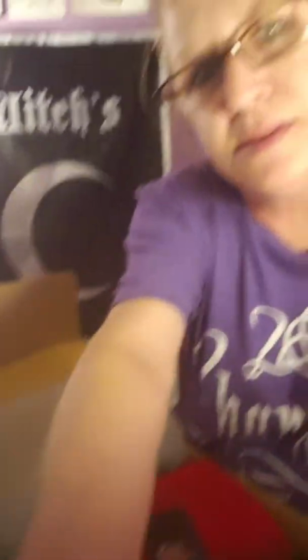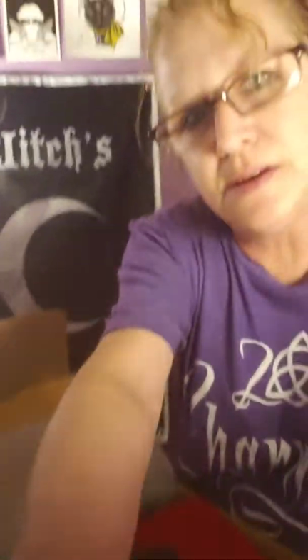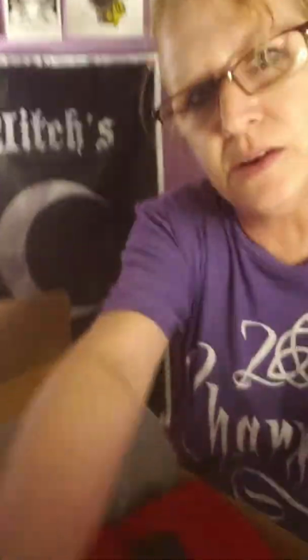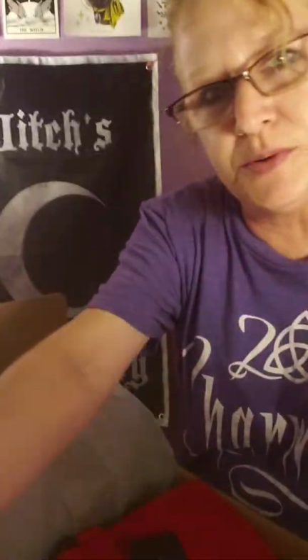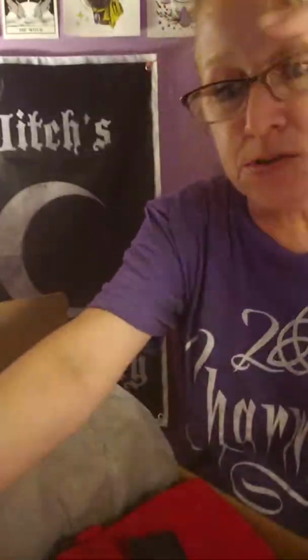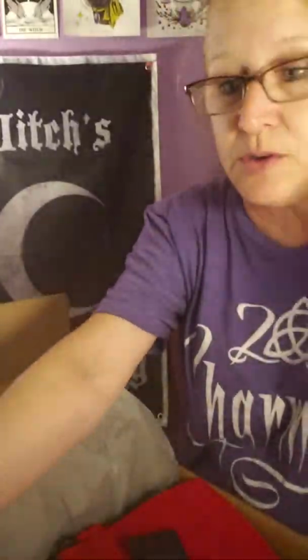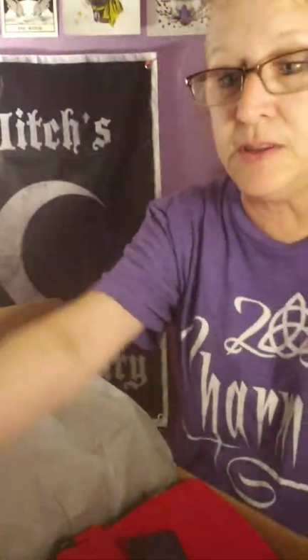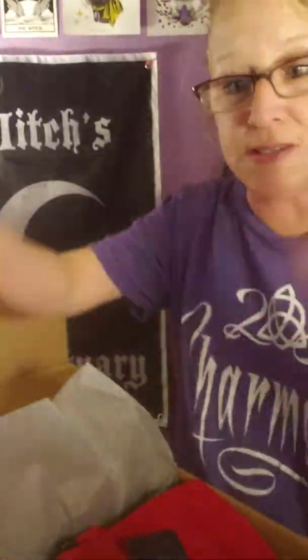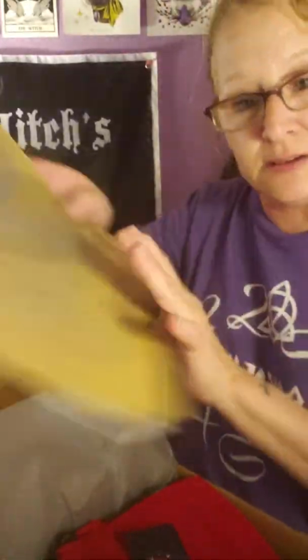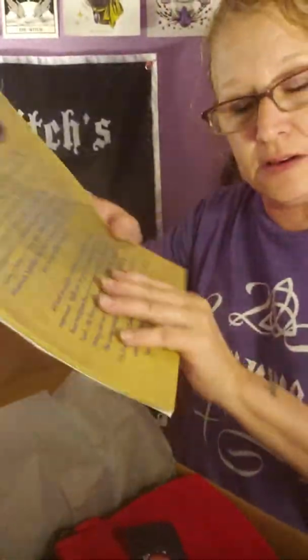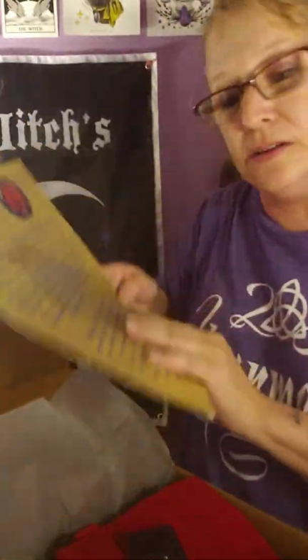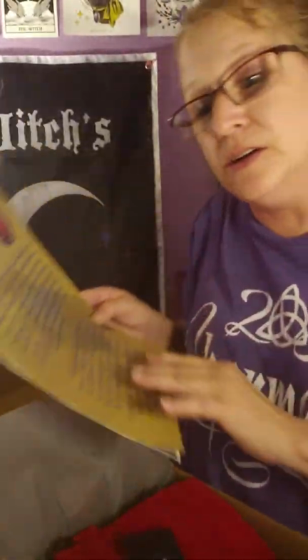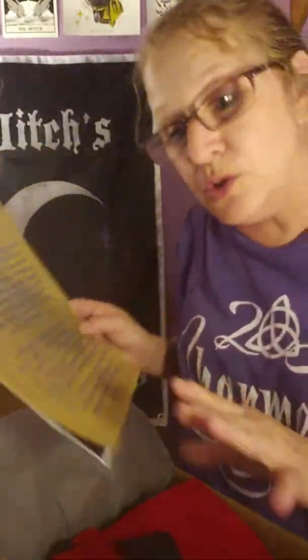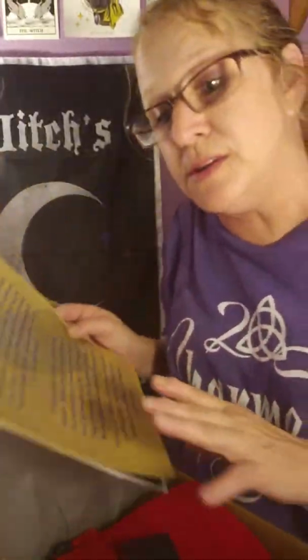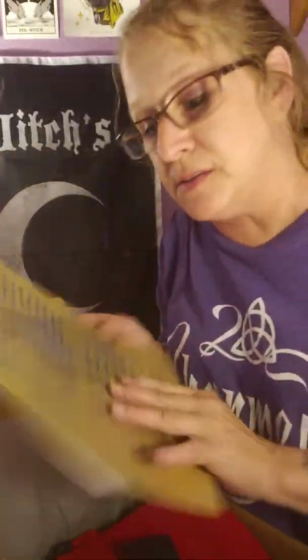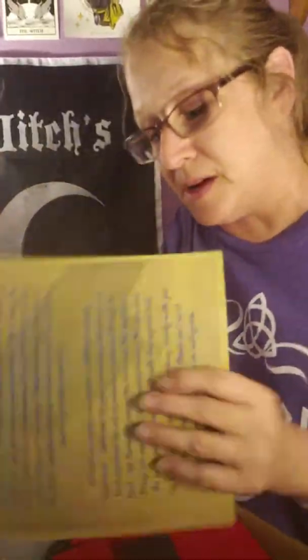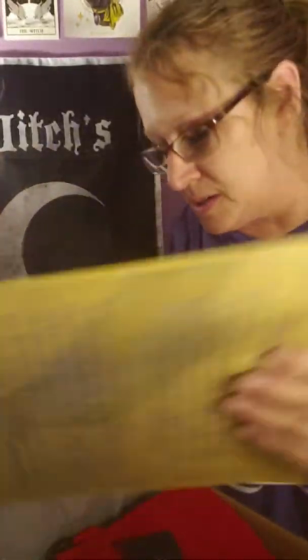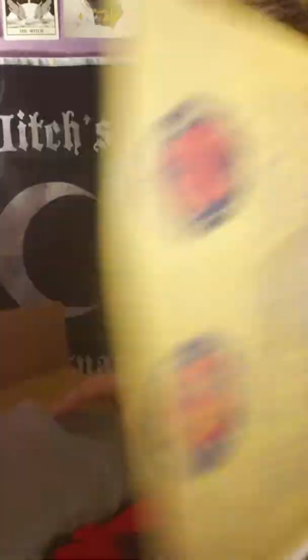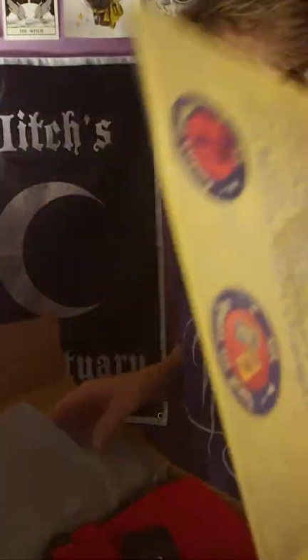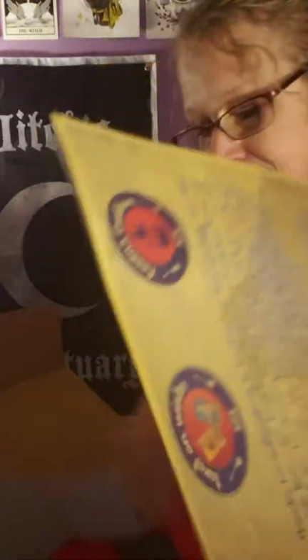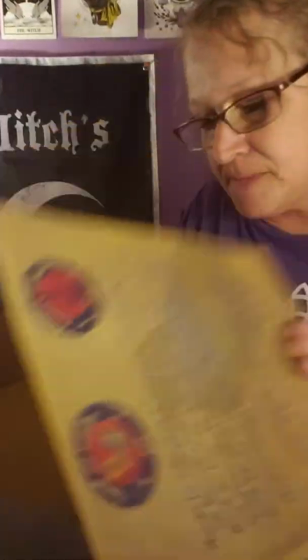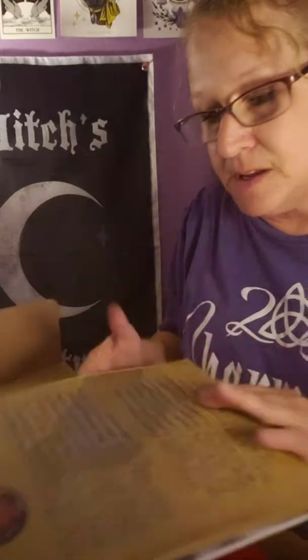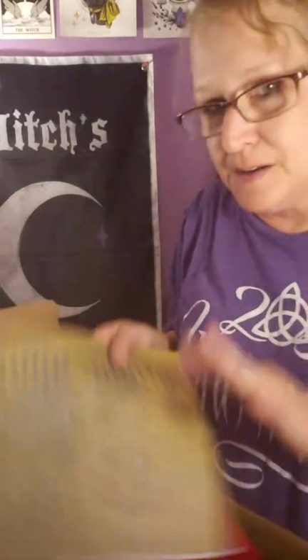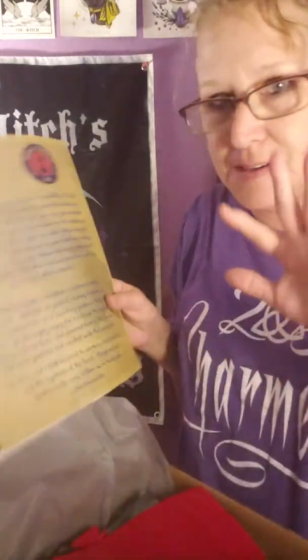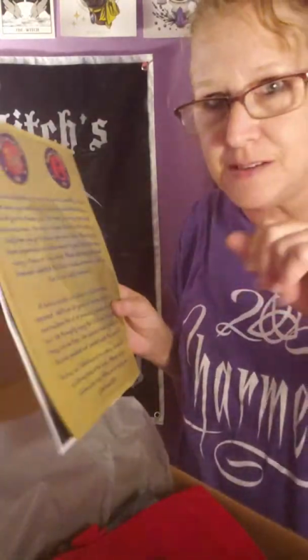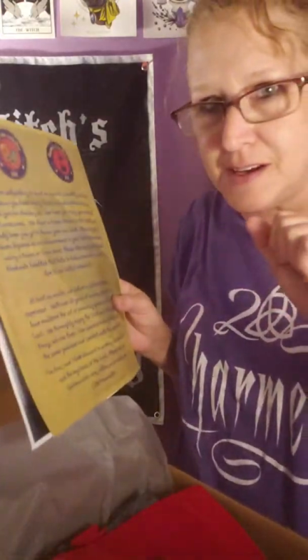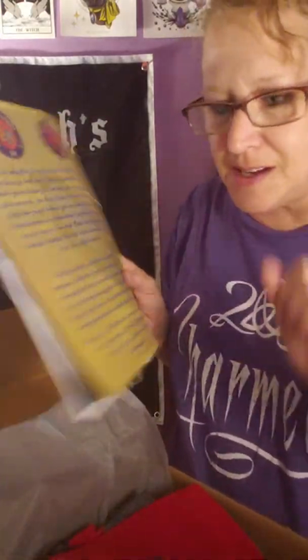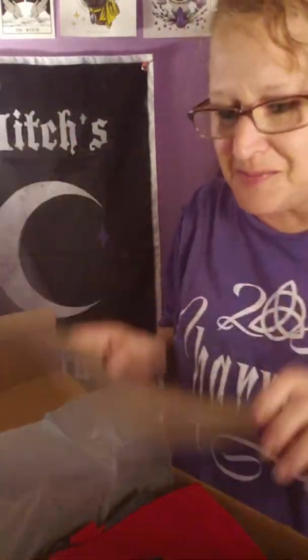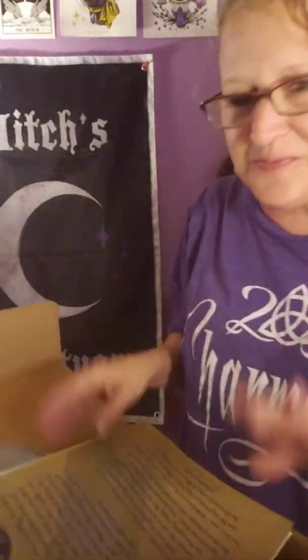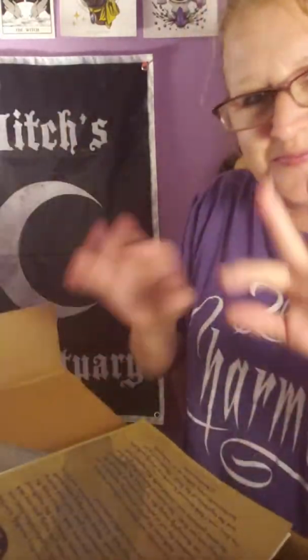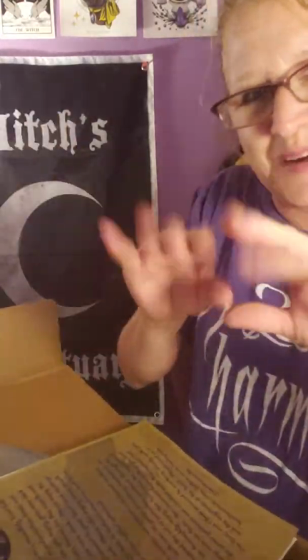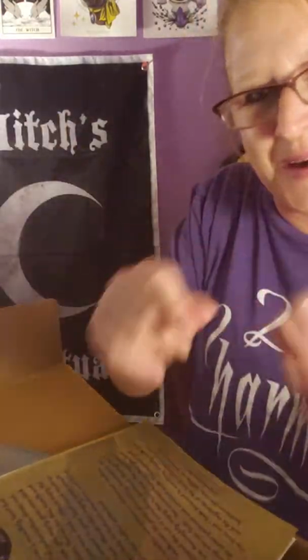I hope you enjoyed this unboxing. Until next time — bye bye.